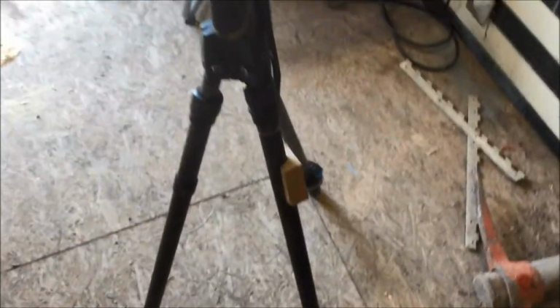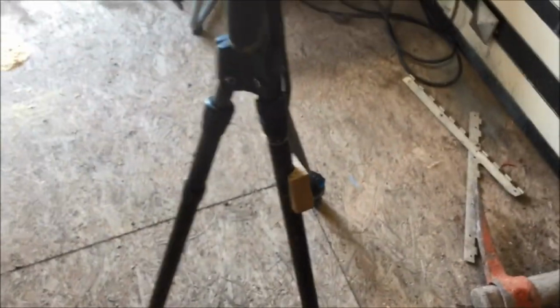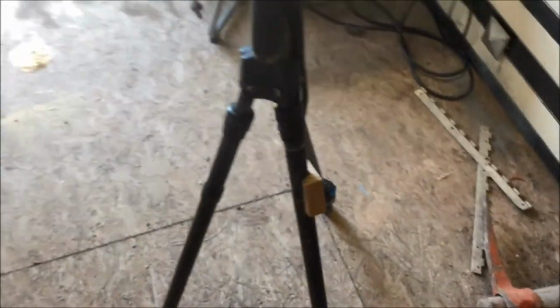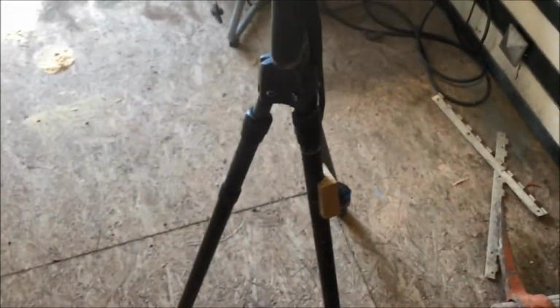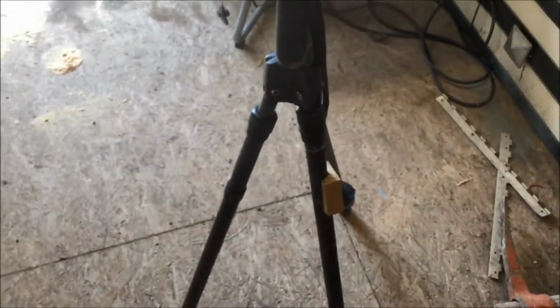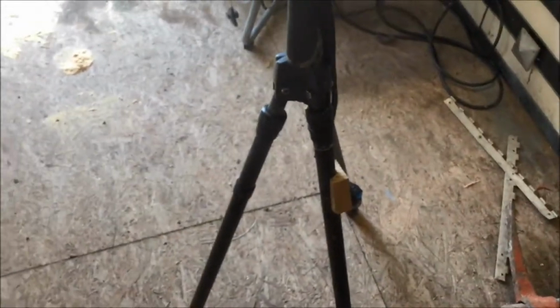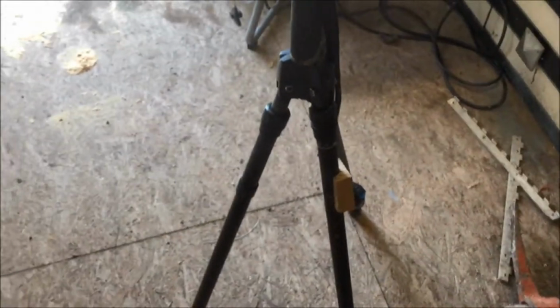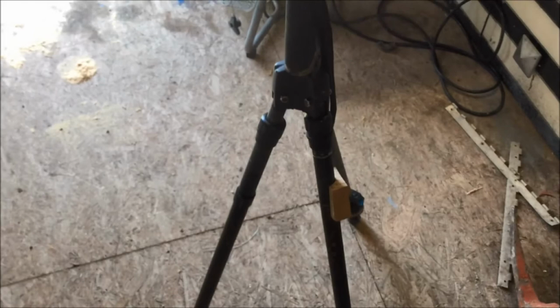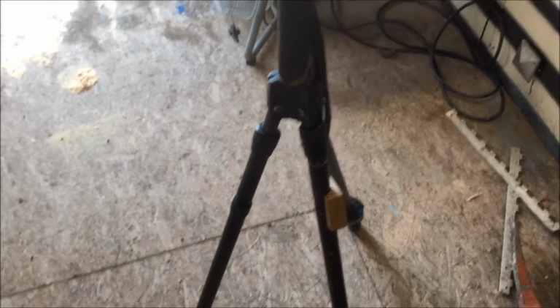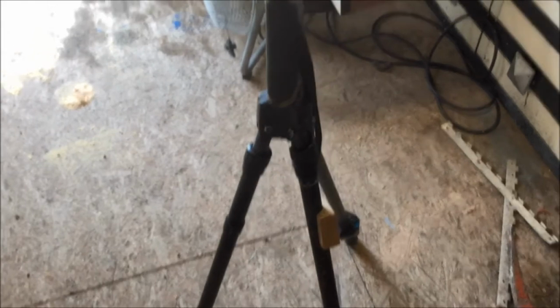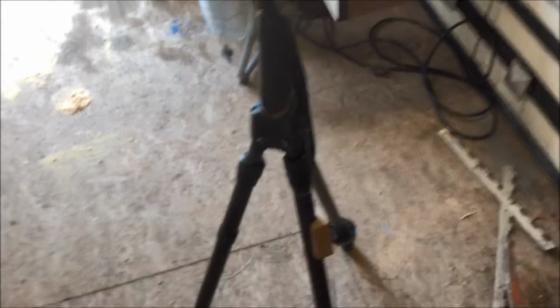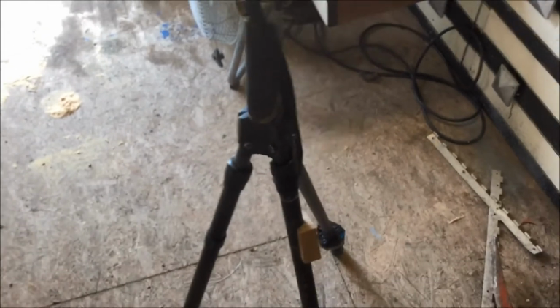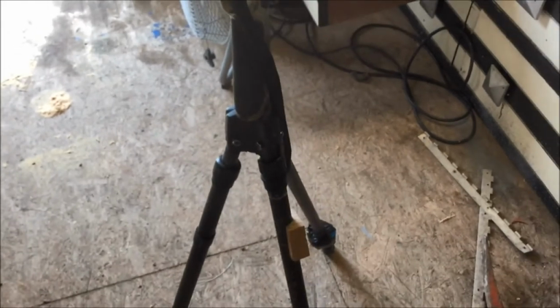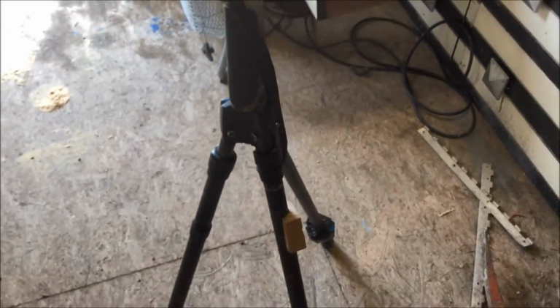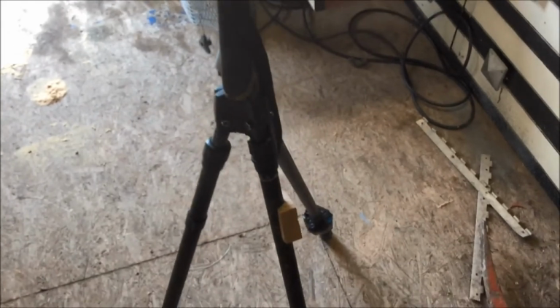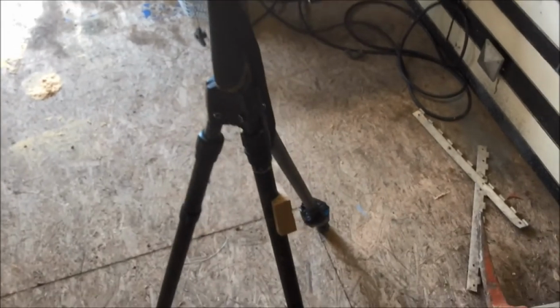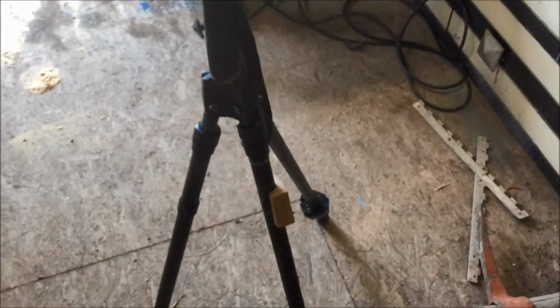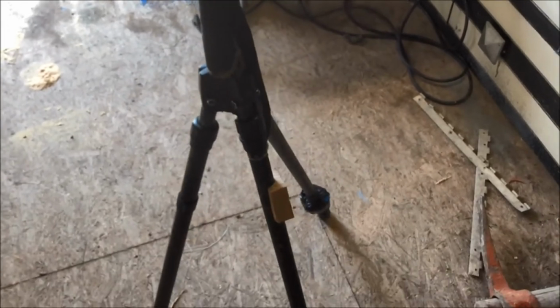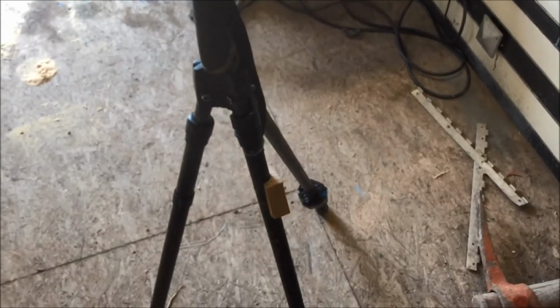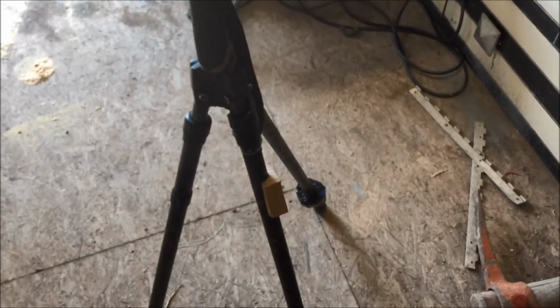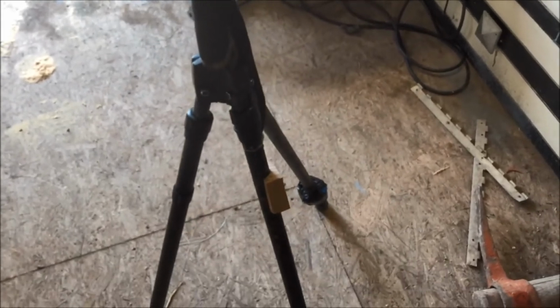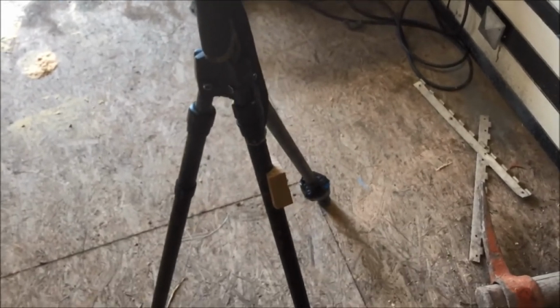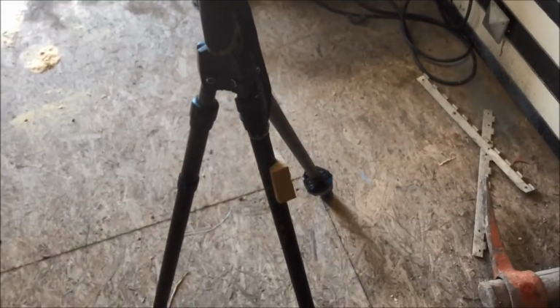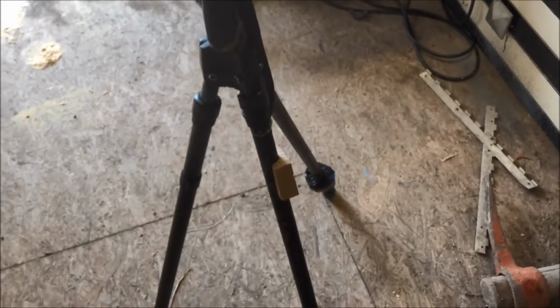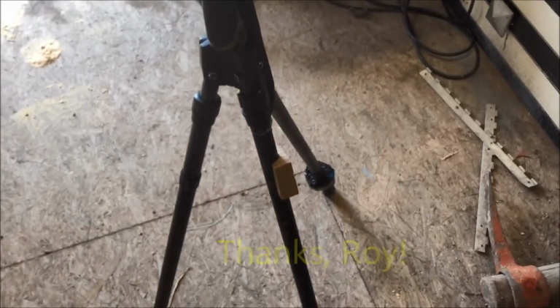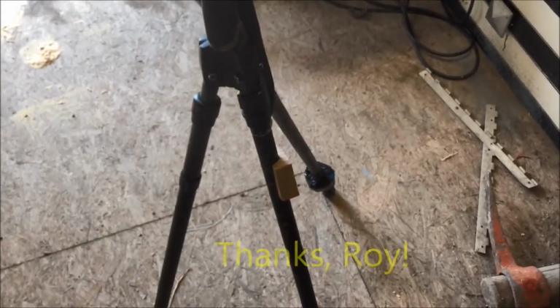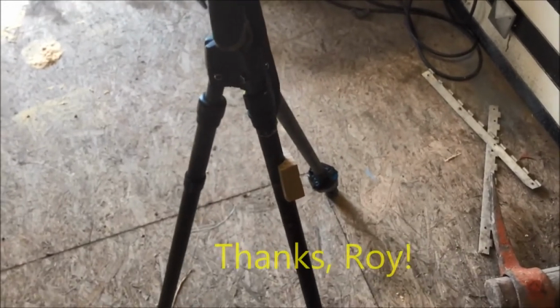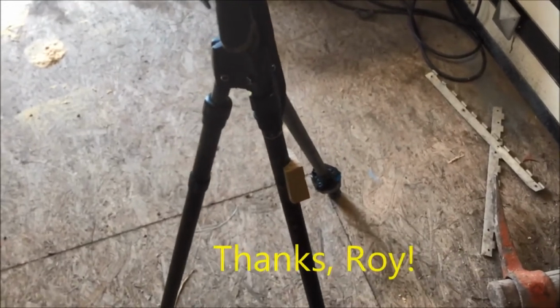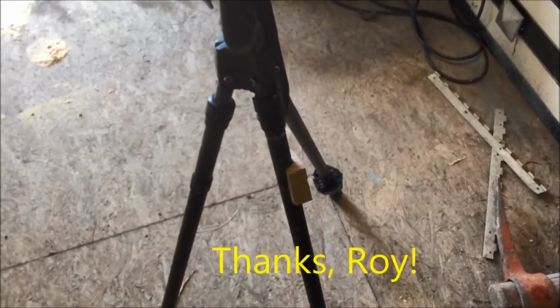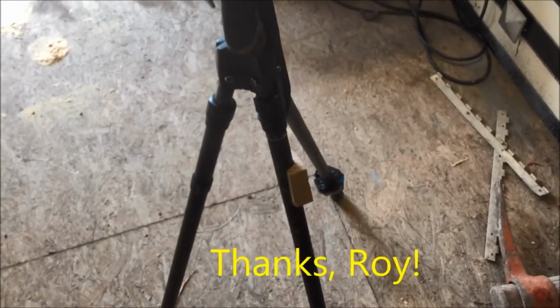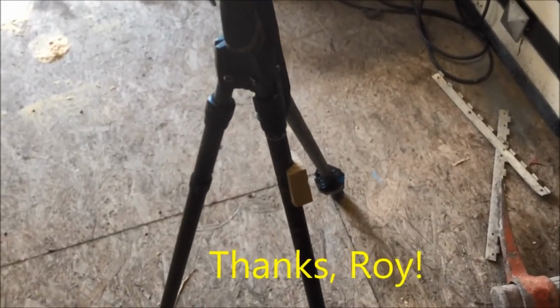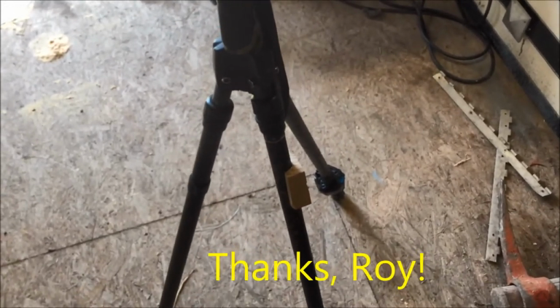Thought I'd share that with you in case you're having trouble with your trigger sticks. See if Carpe Zeus wants to put that on his YouTube page. Thanks. Enjoy. Bye.